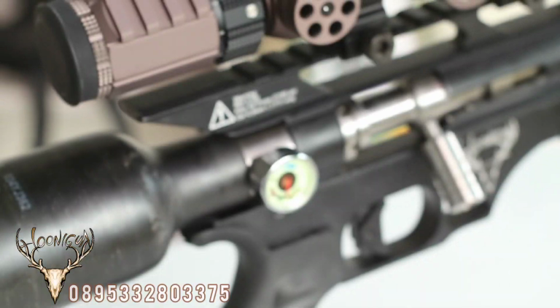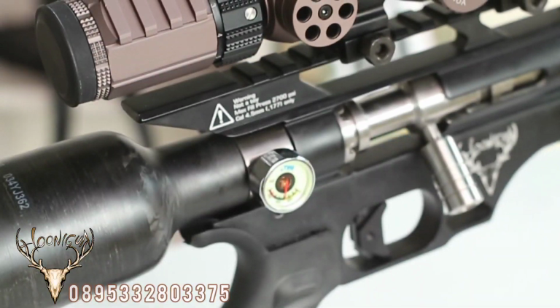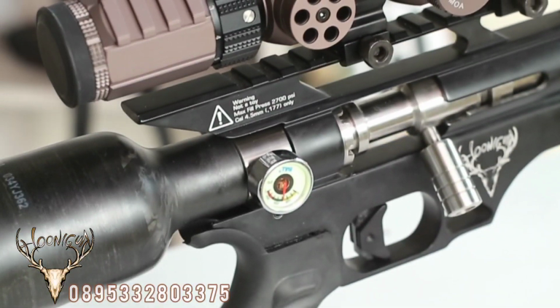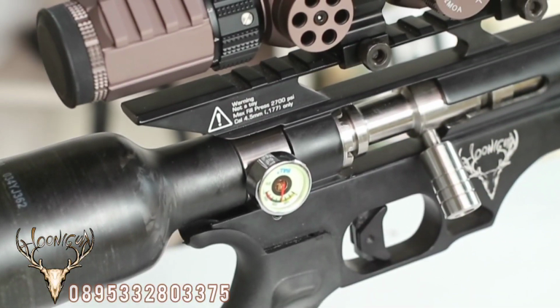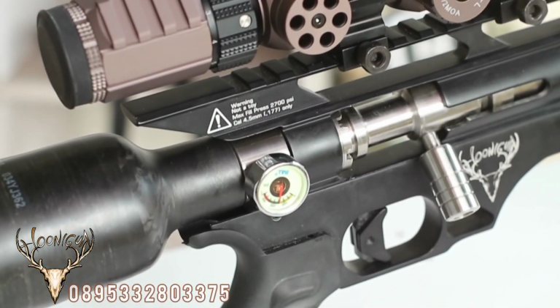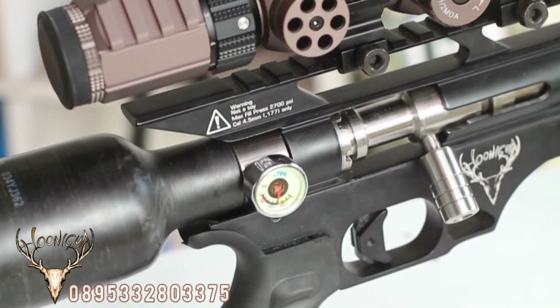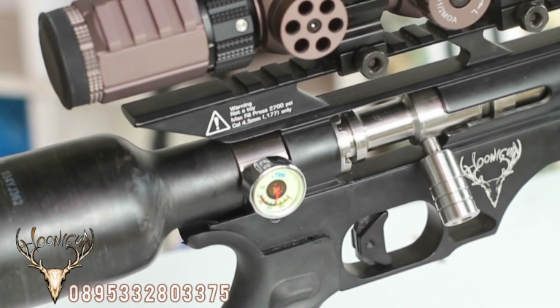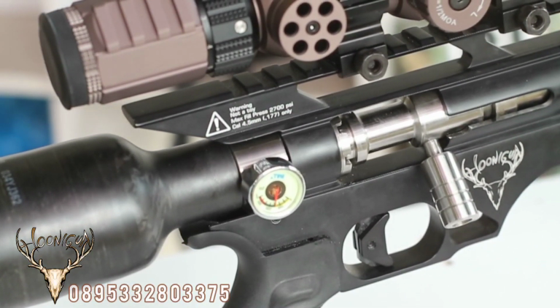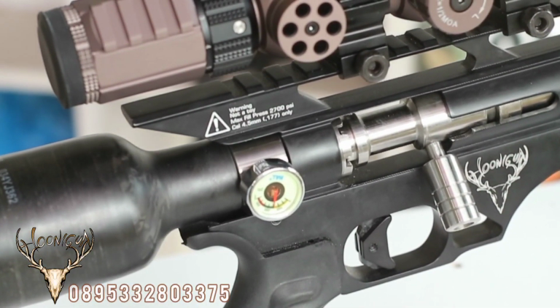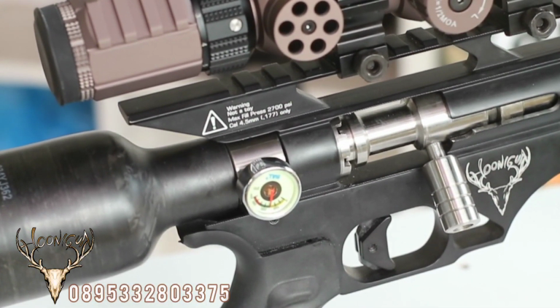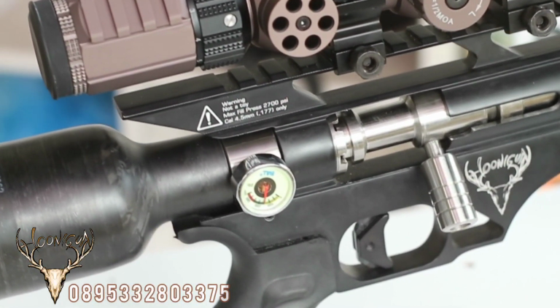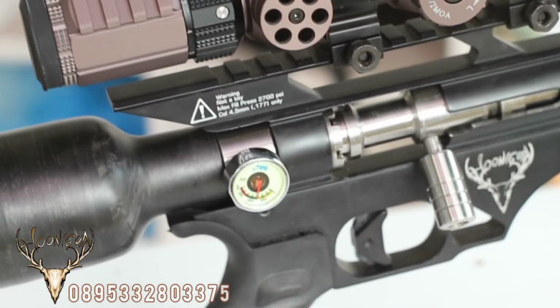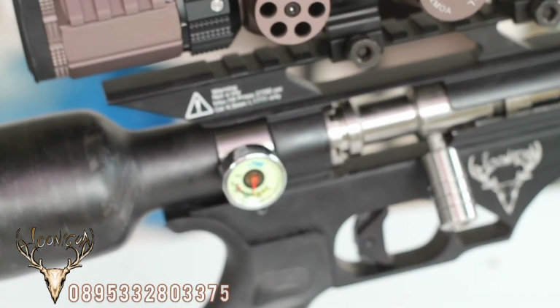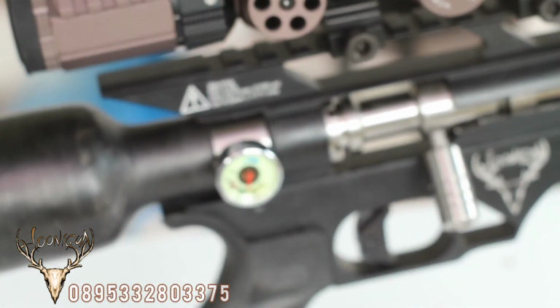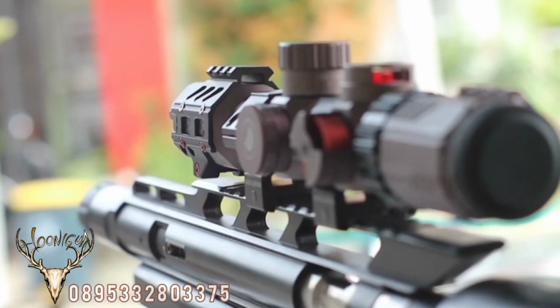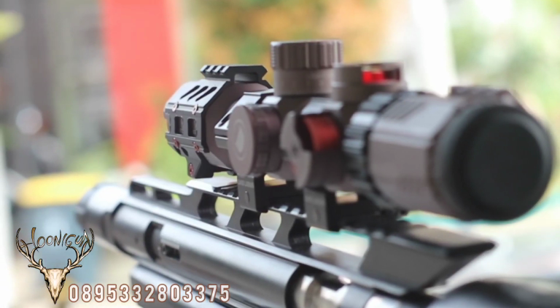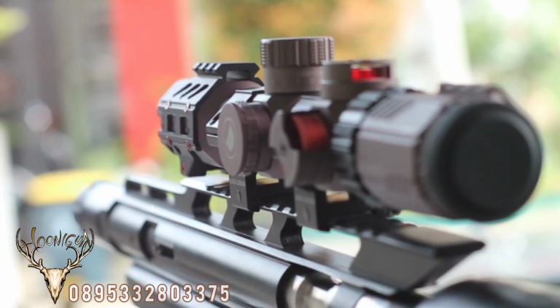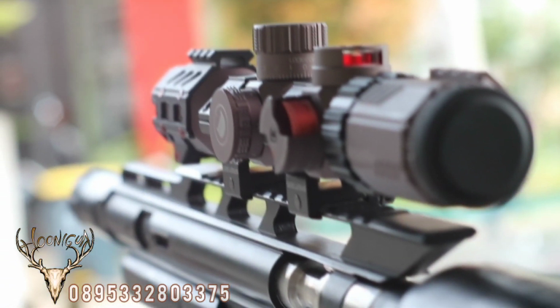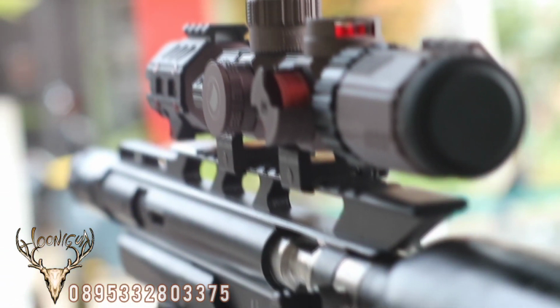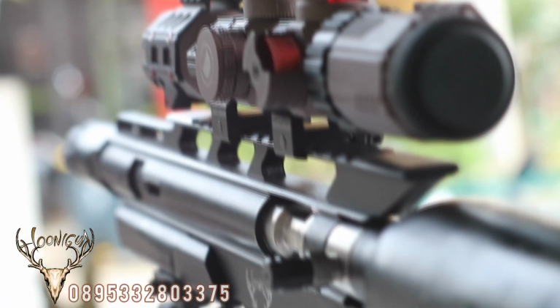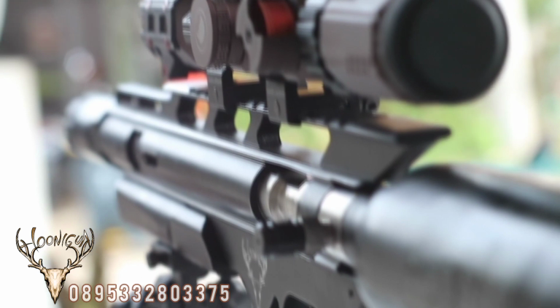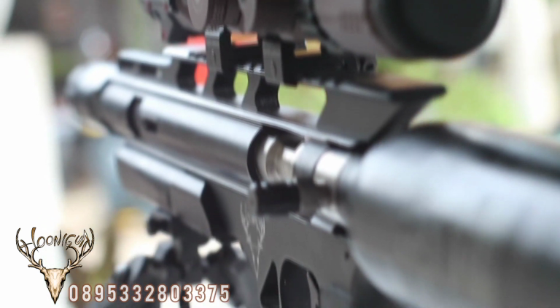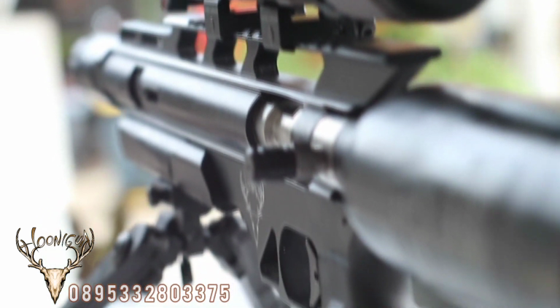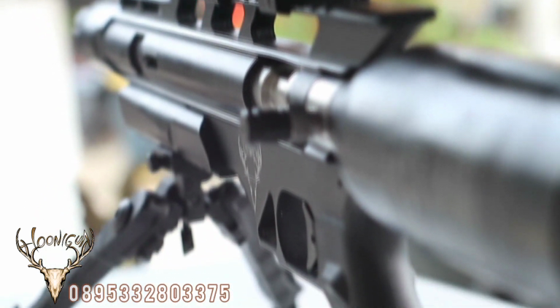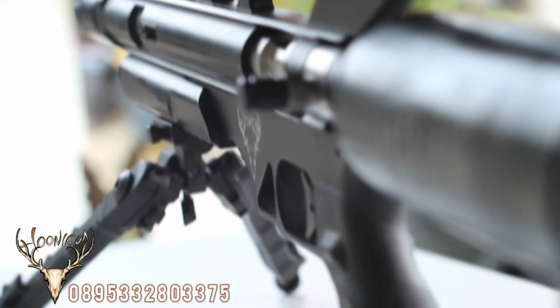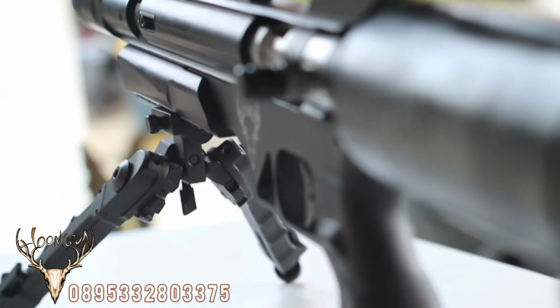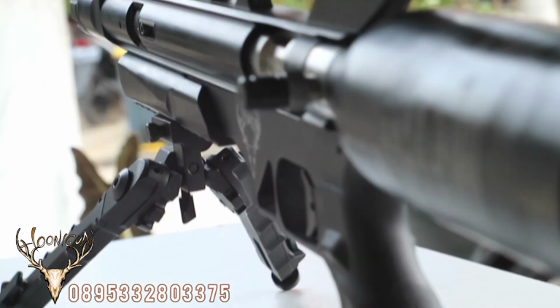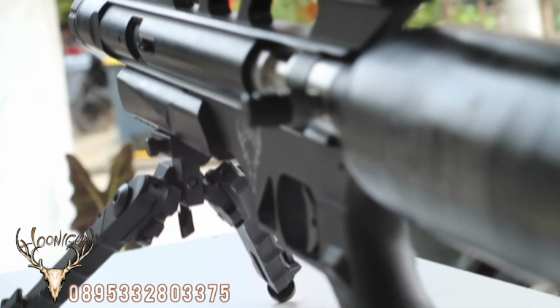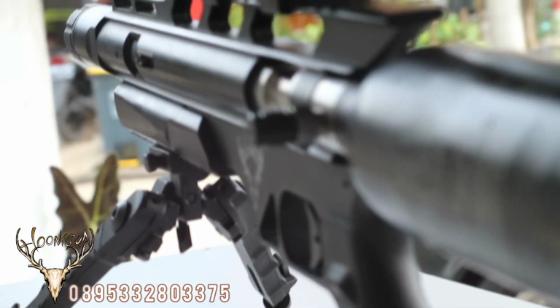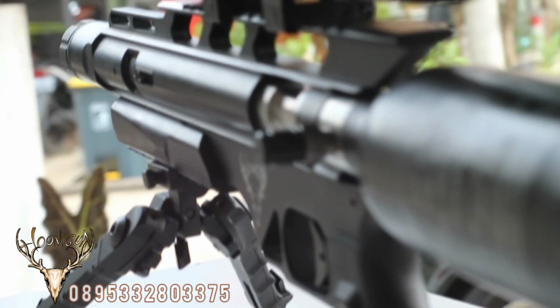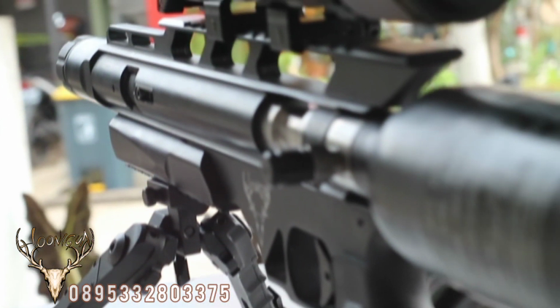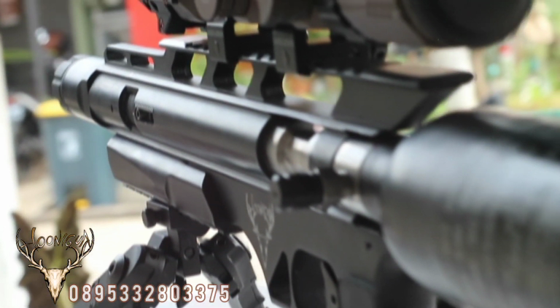Untuk manometer ada di bagian samping kanan. Kemudian untuk konektor pengisian, kita menggunakan mini kufler di bagian samping kiri.